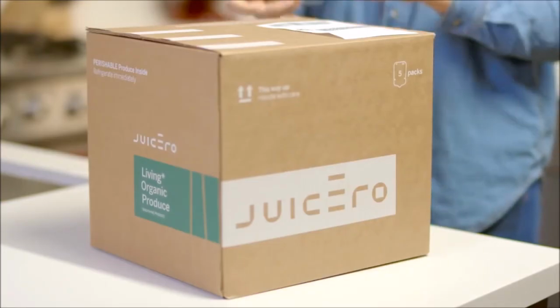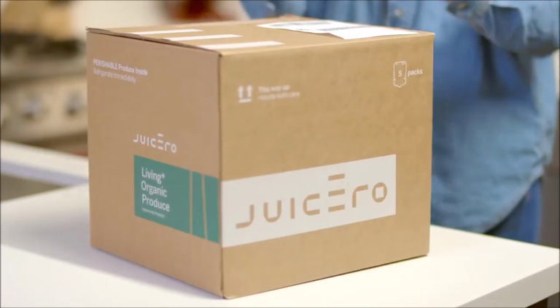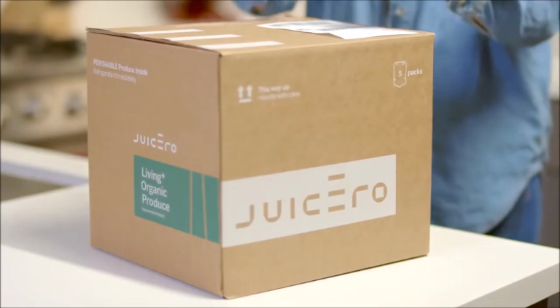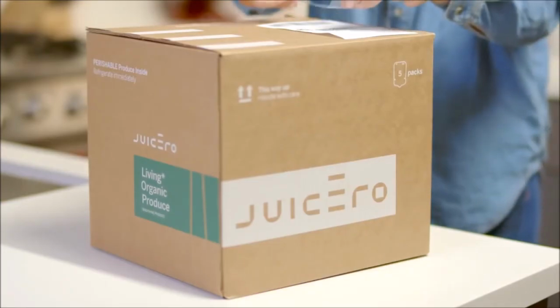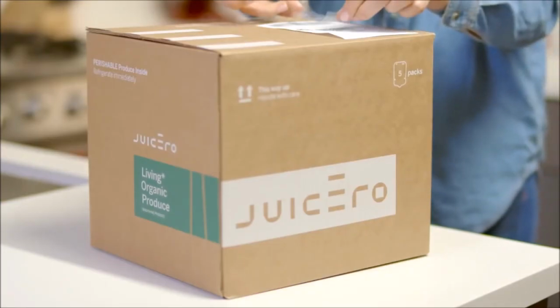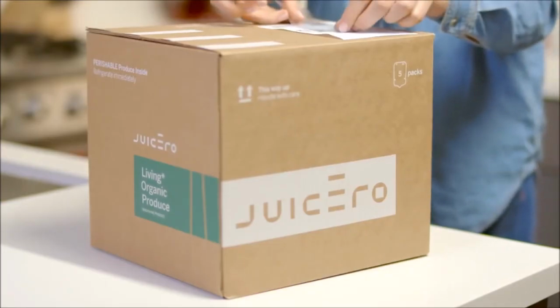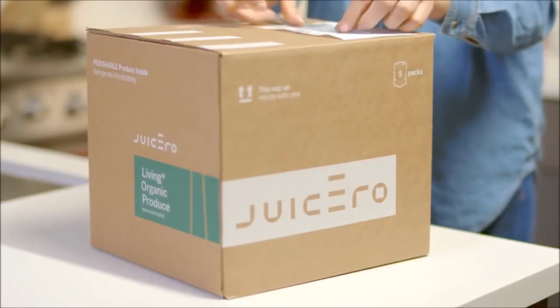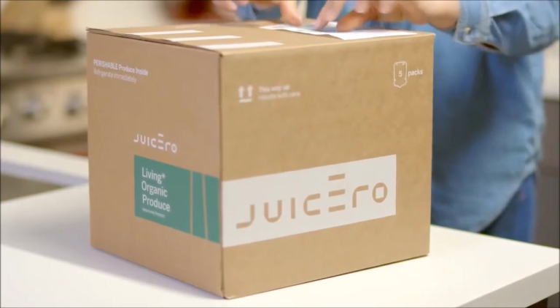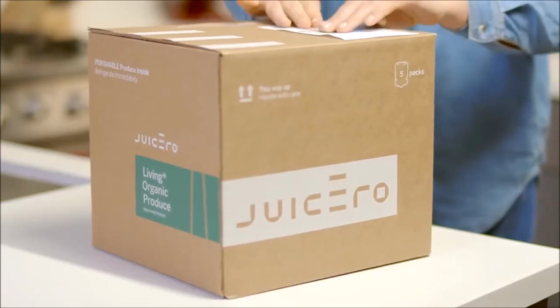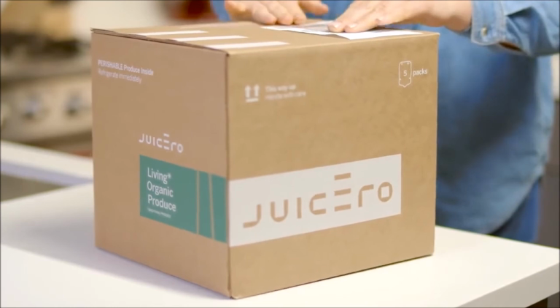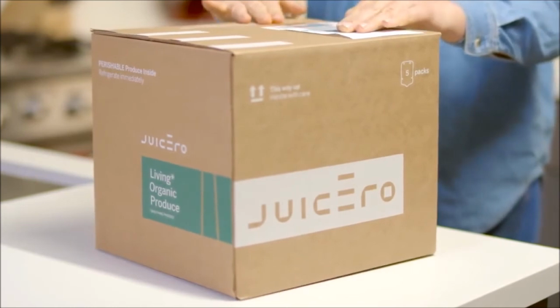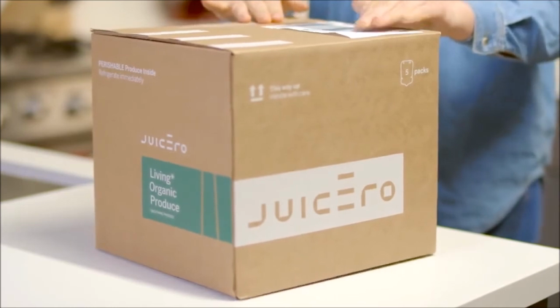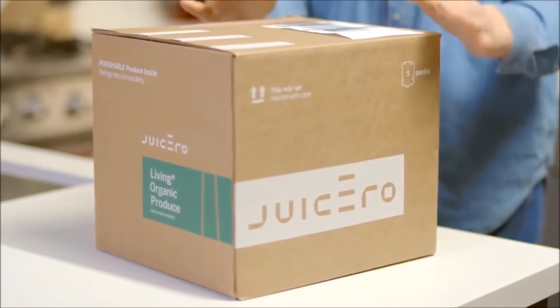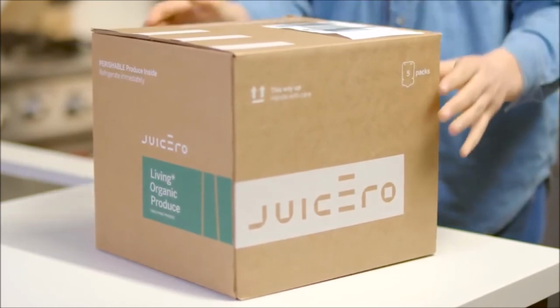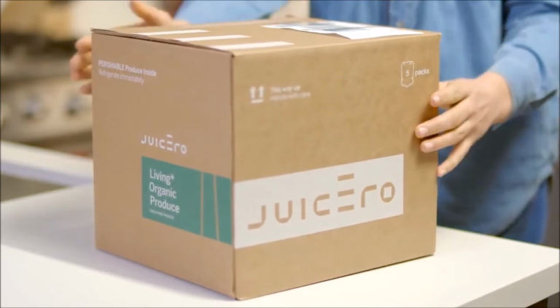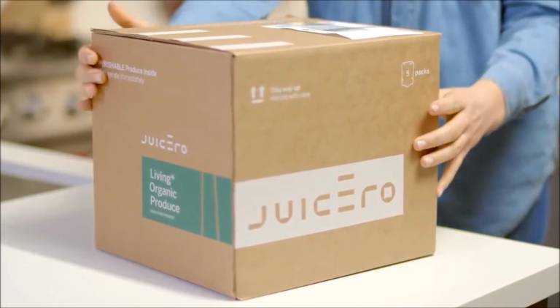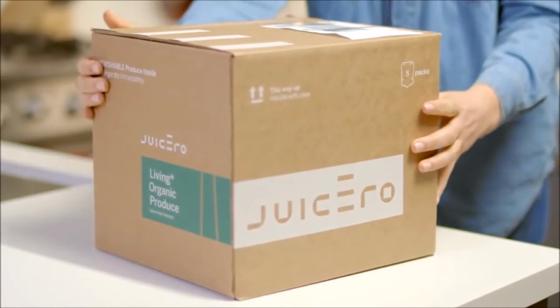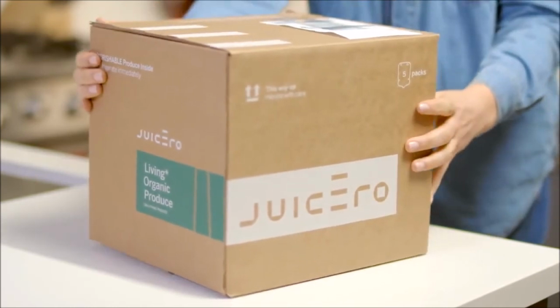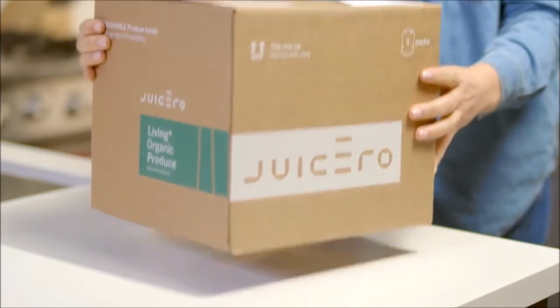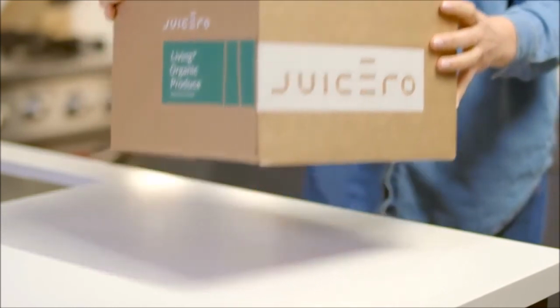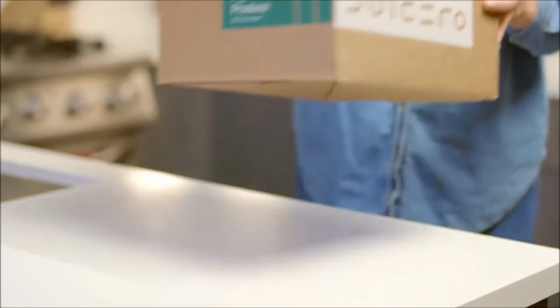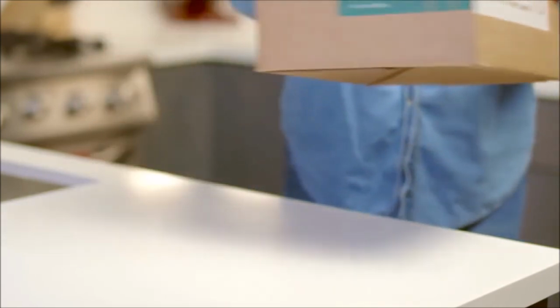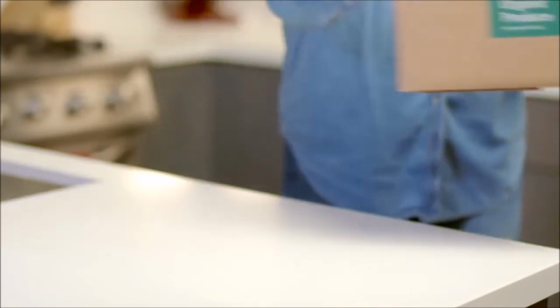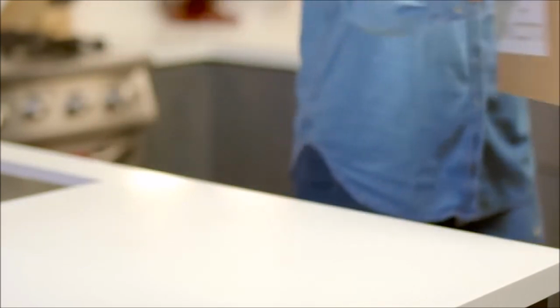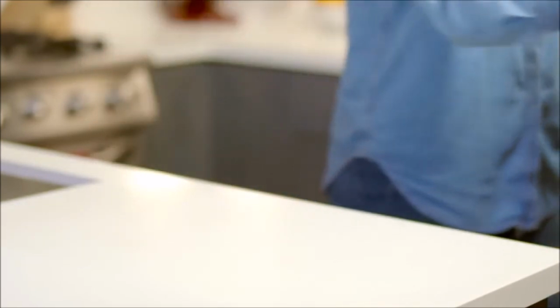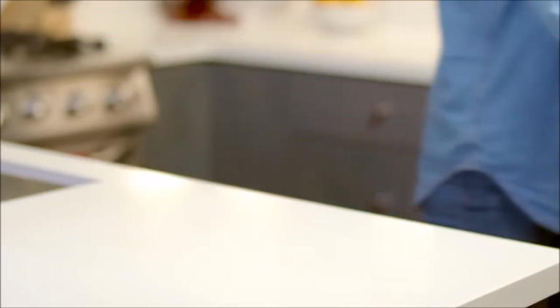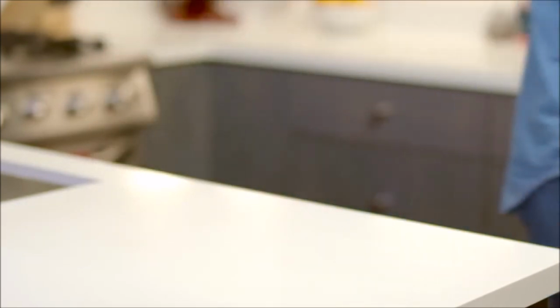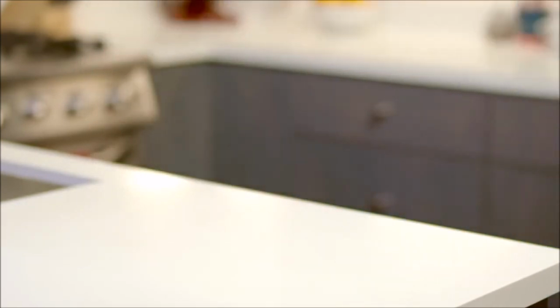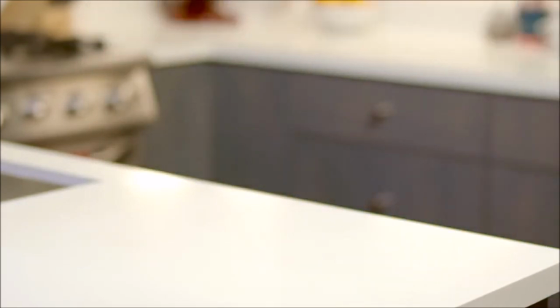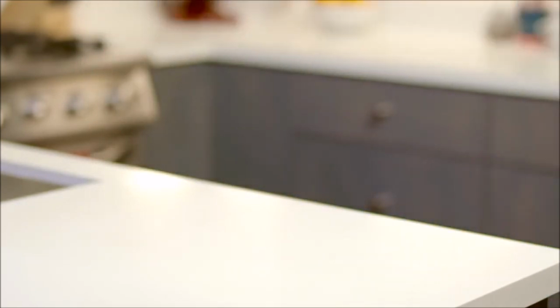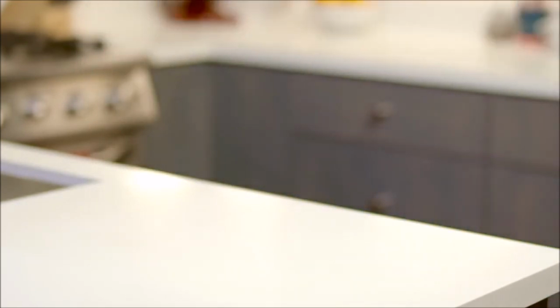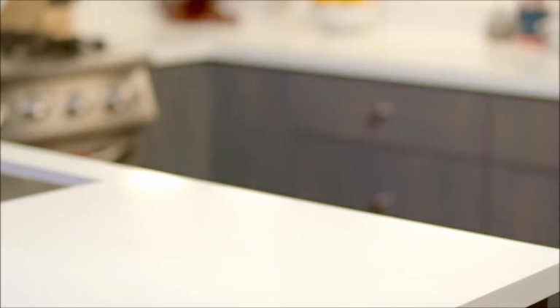Or, if you have a bulkier package, leave it by your mailbox for pickup. It will be on its way to be recycled soon.